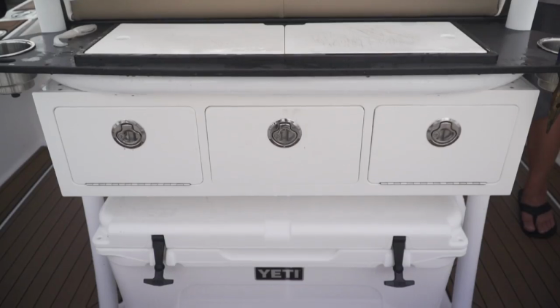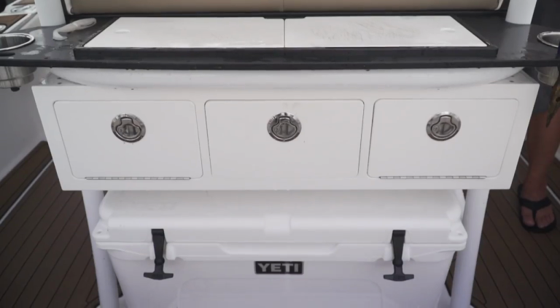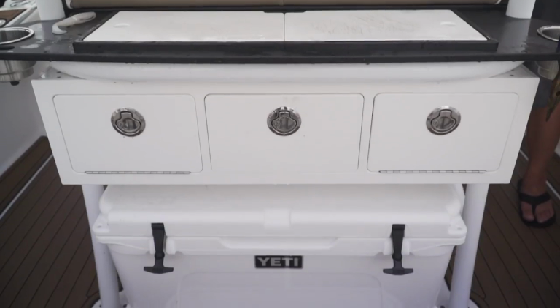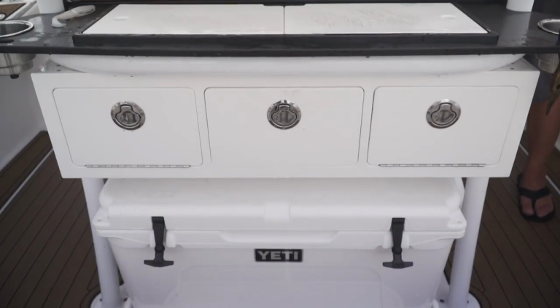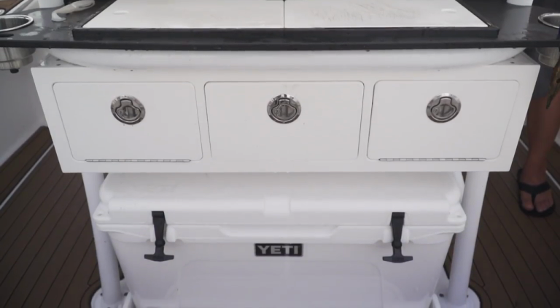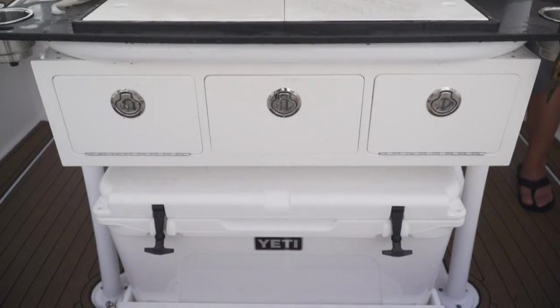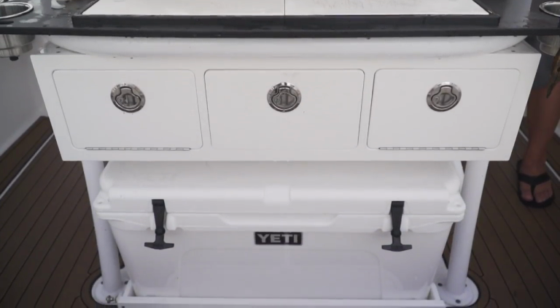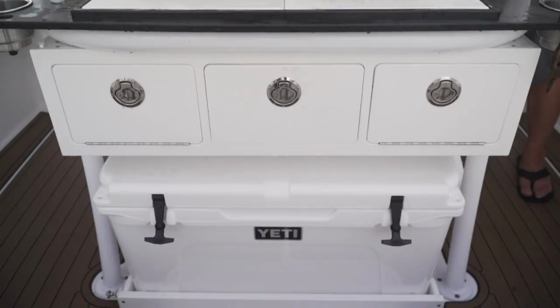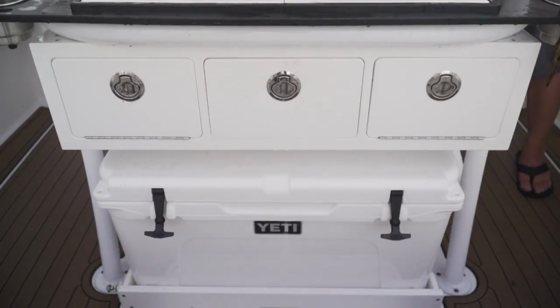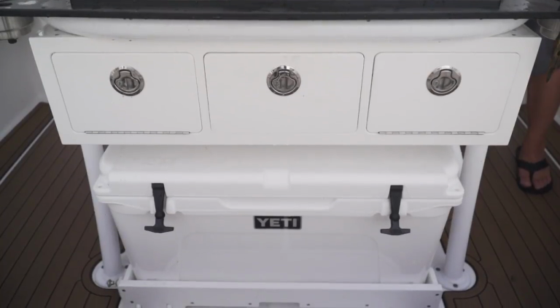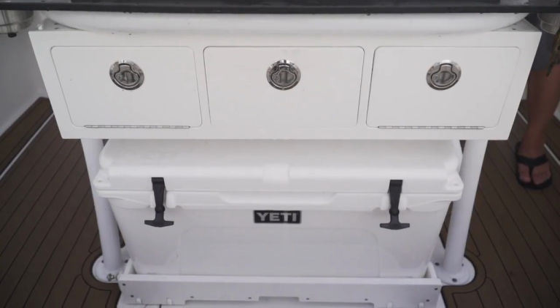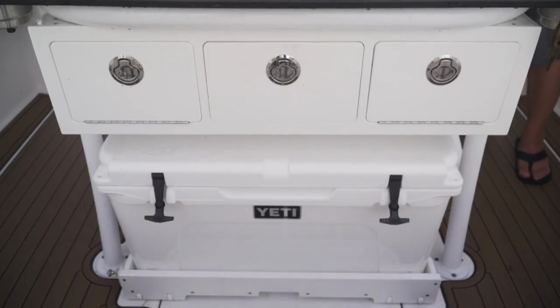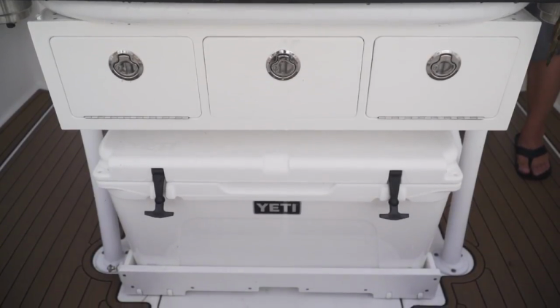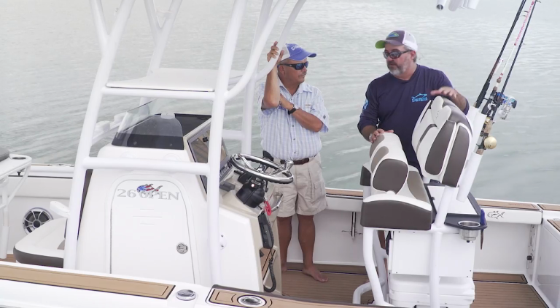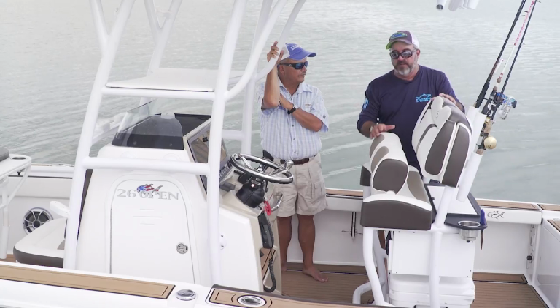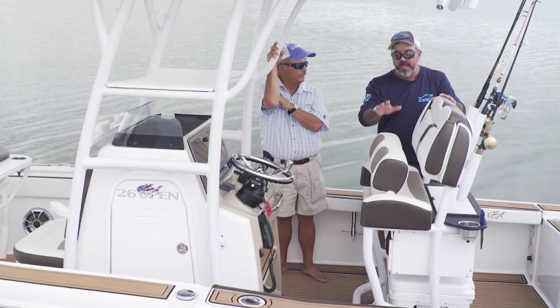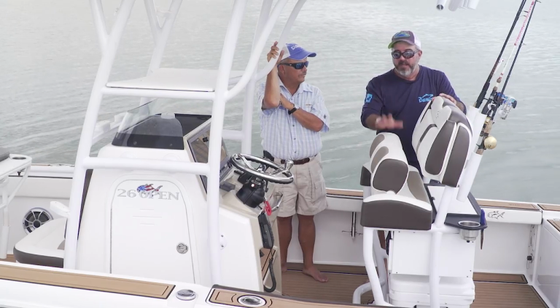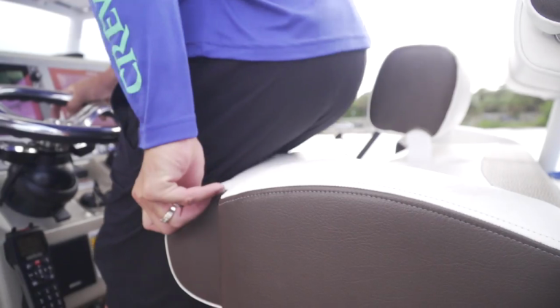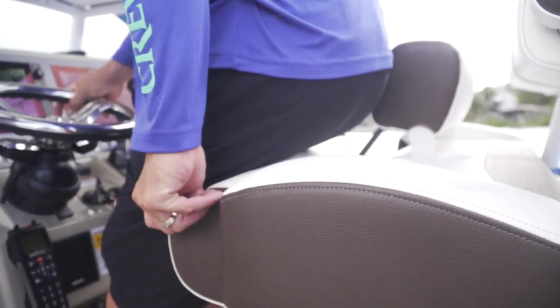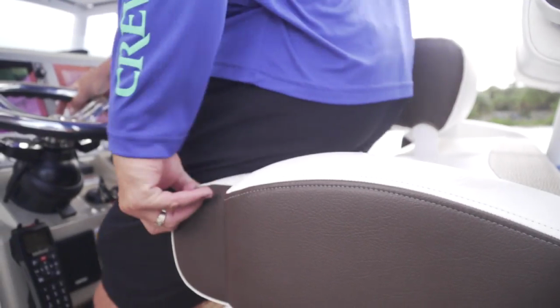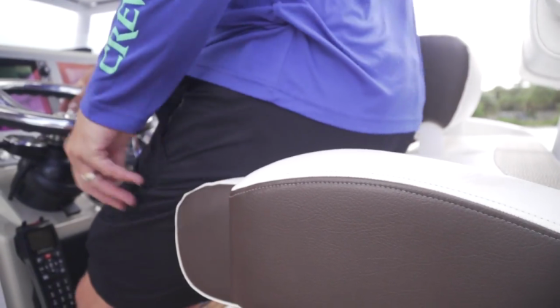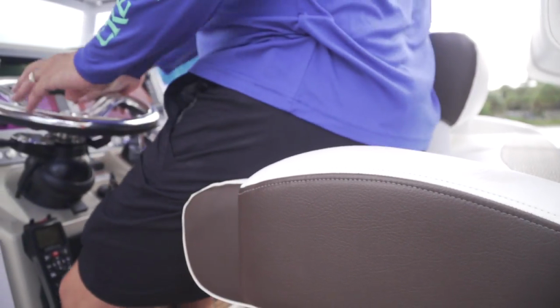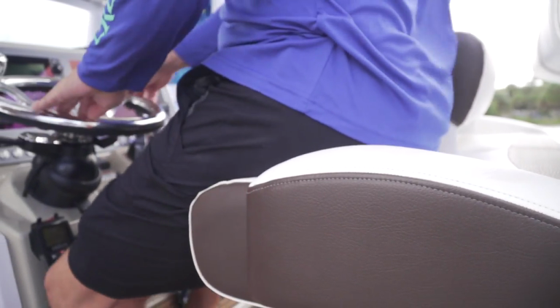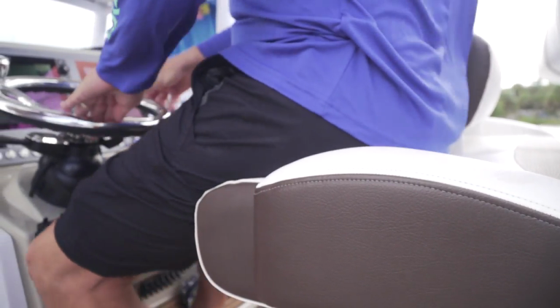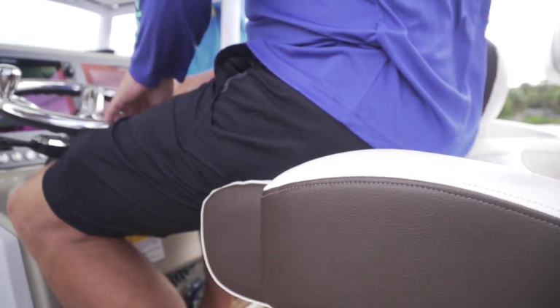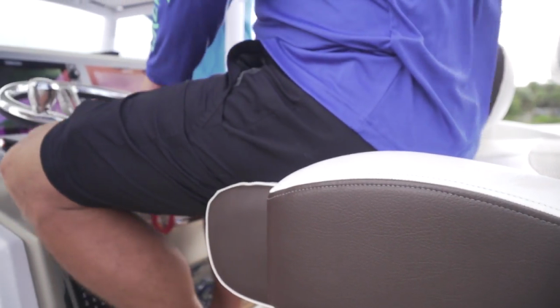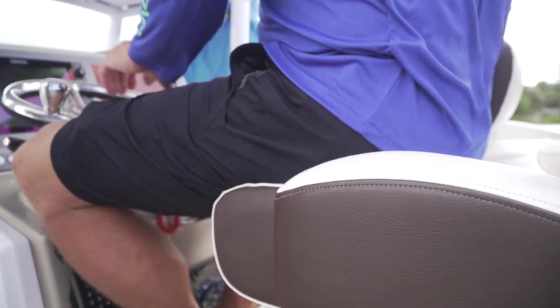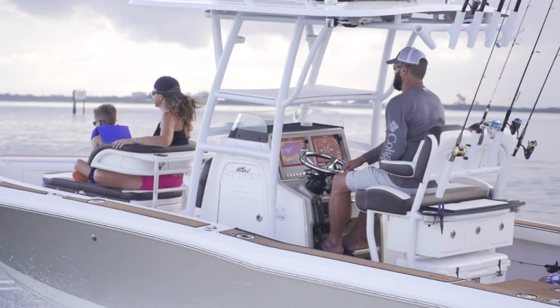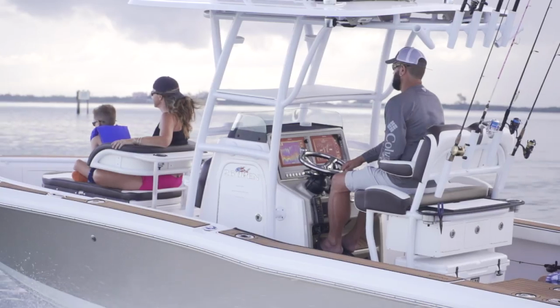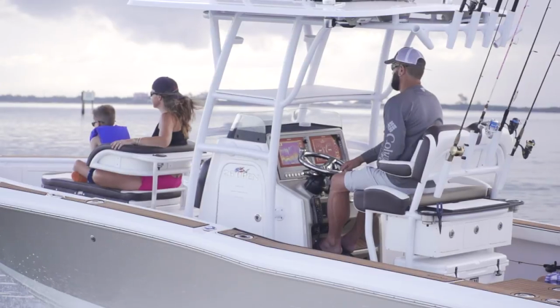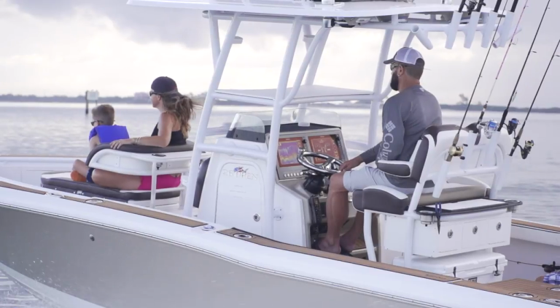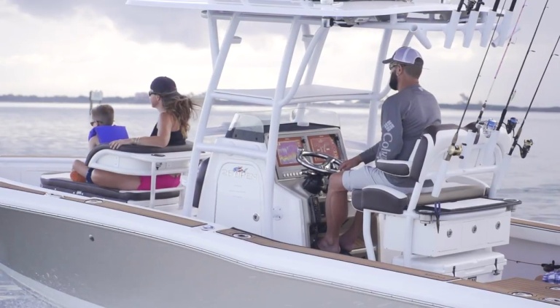You've got a nice cooler on the bottom under a sliding track, rod holders across the back. But these seats, this upholstery — super plush, very comfortable to drive from.